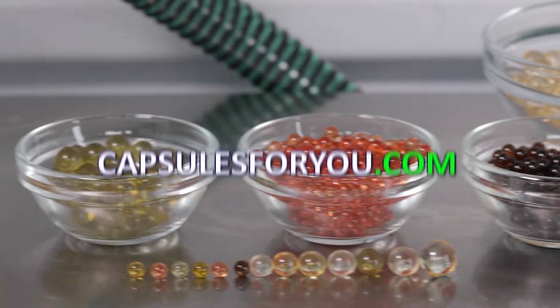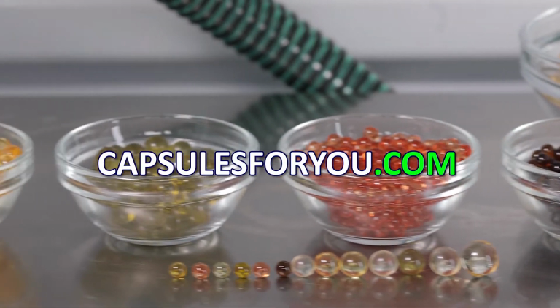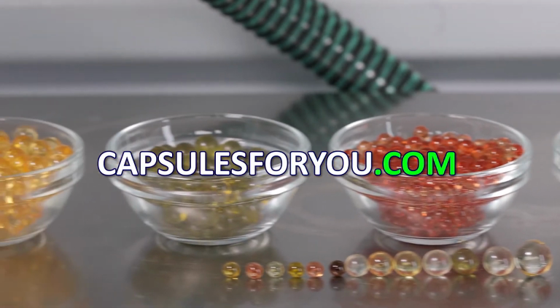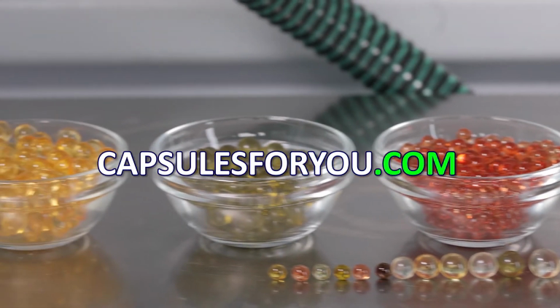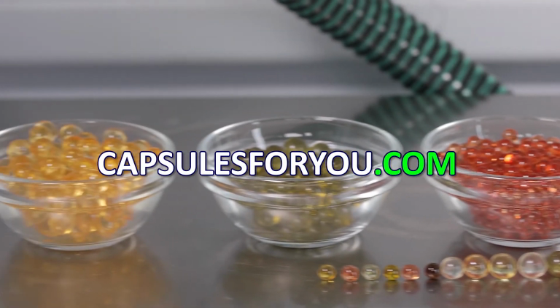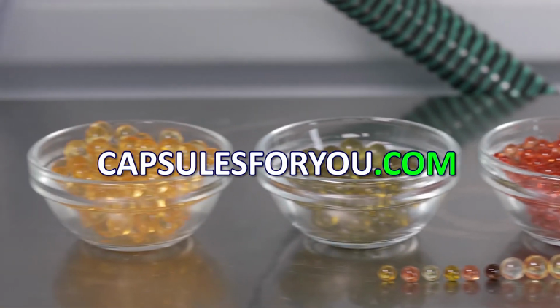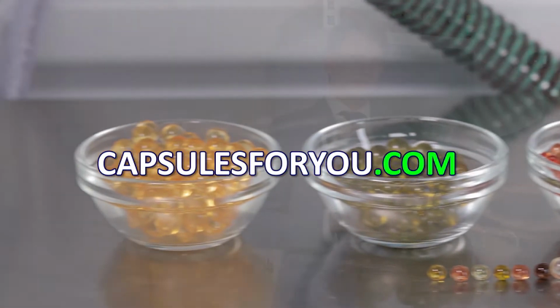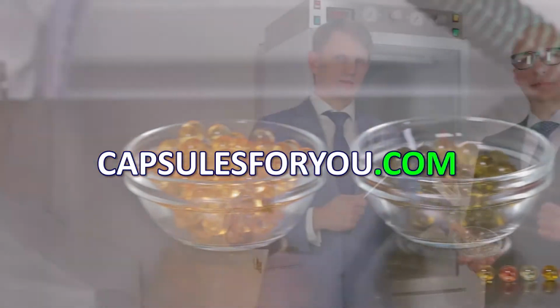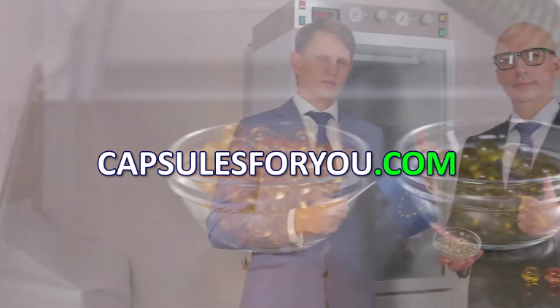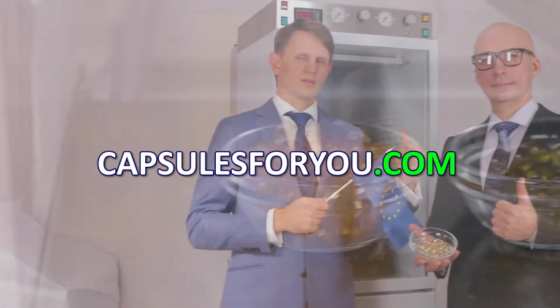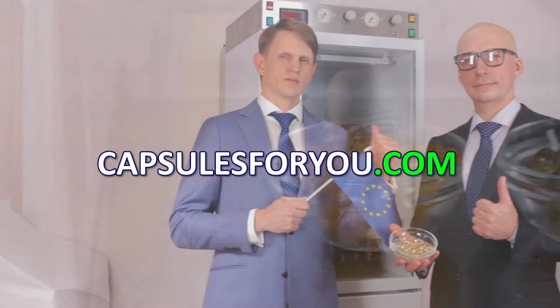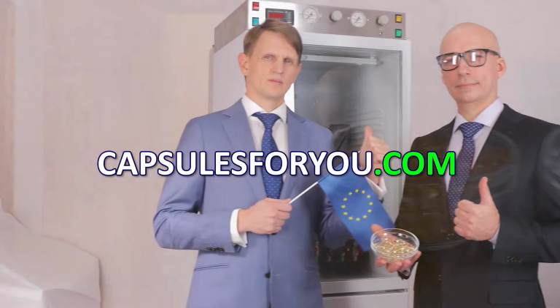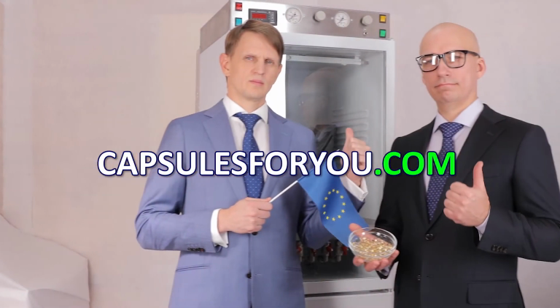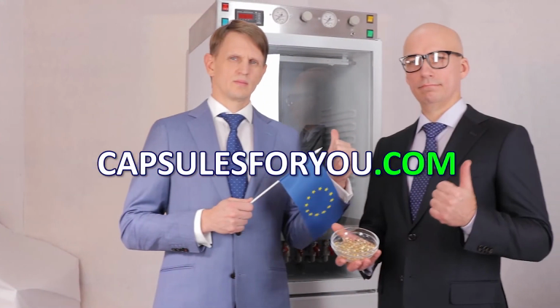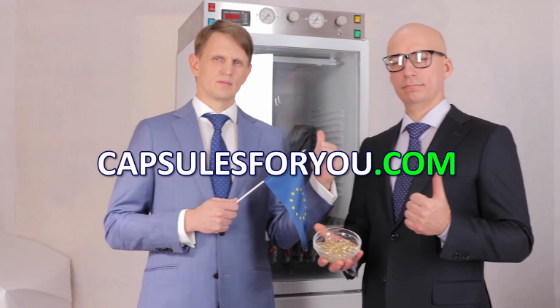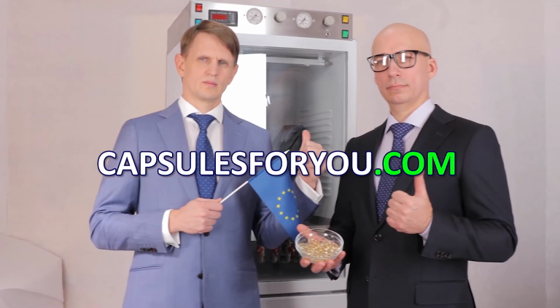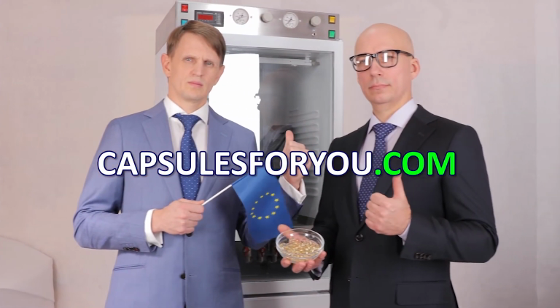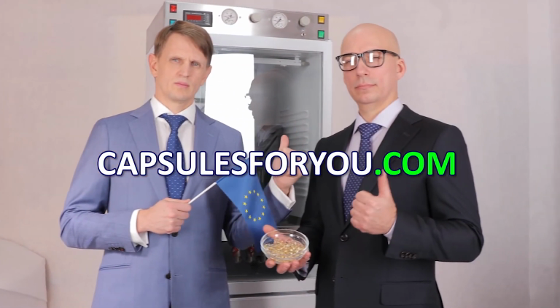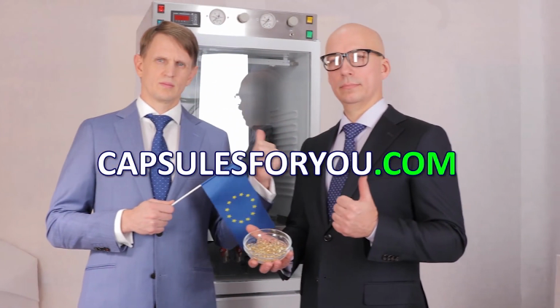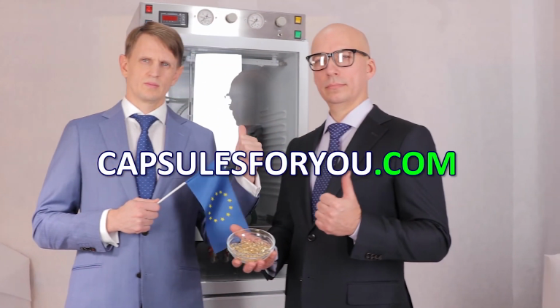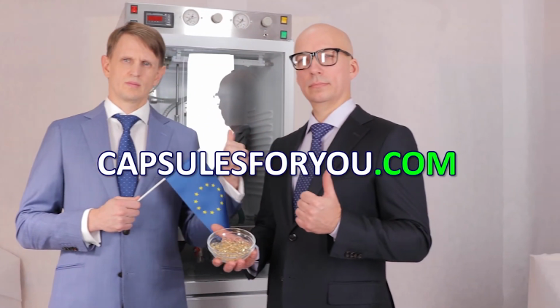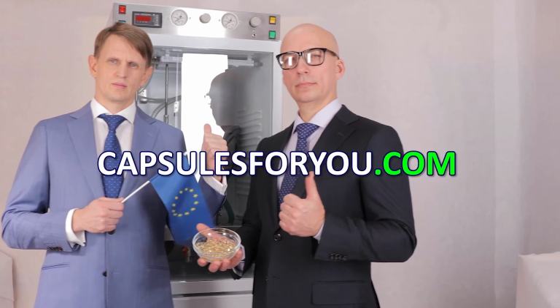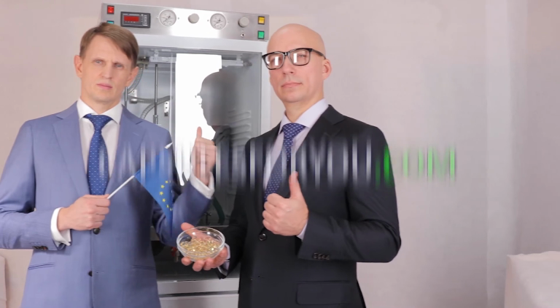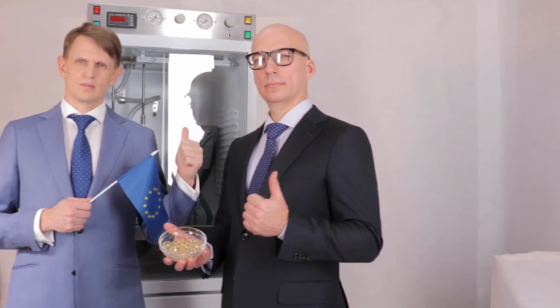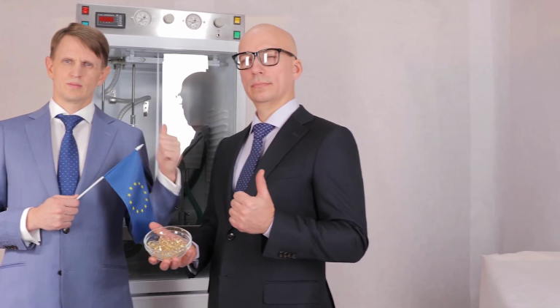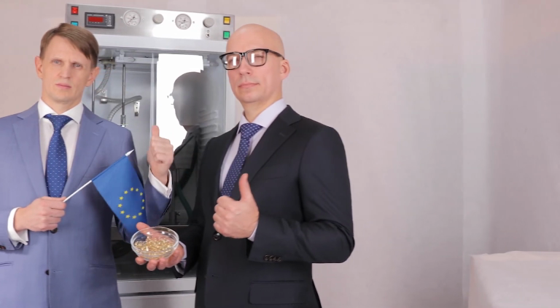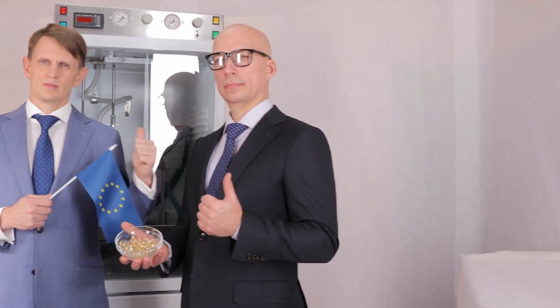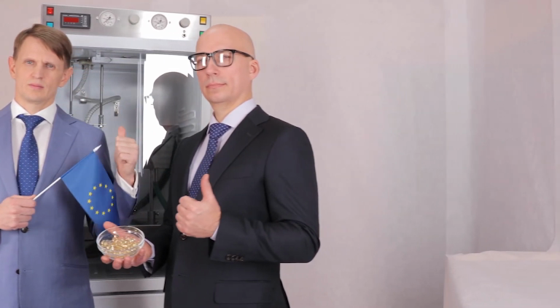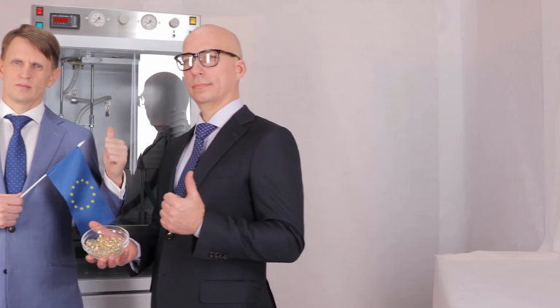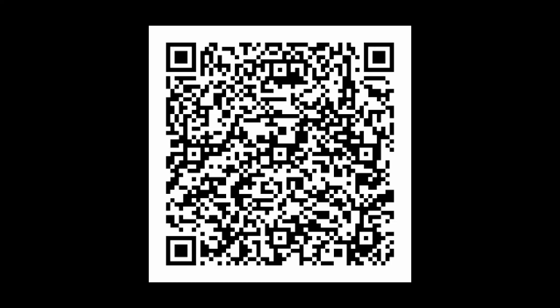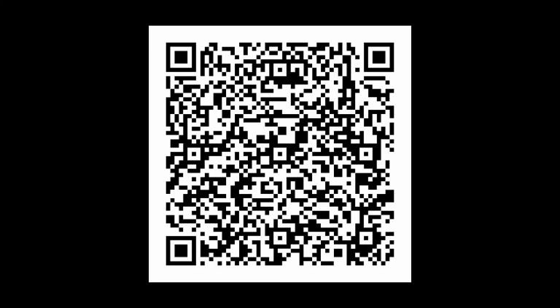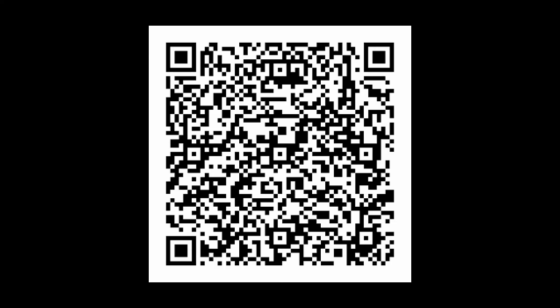We send the equipment and delegate our specialists to customers all over the world.